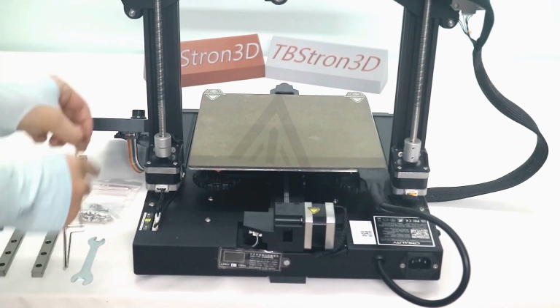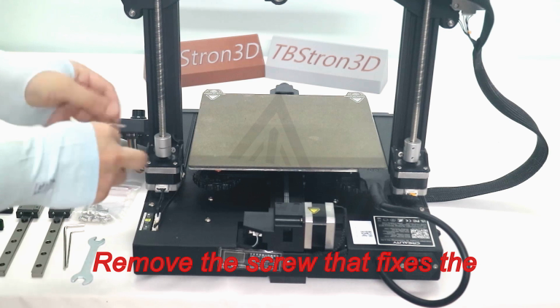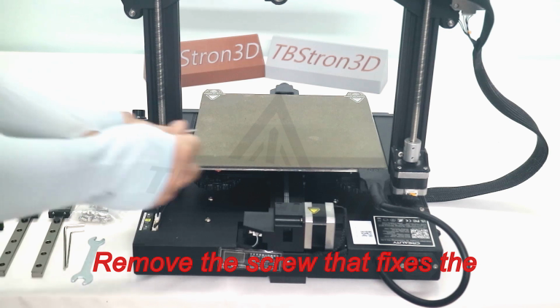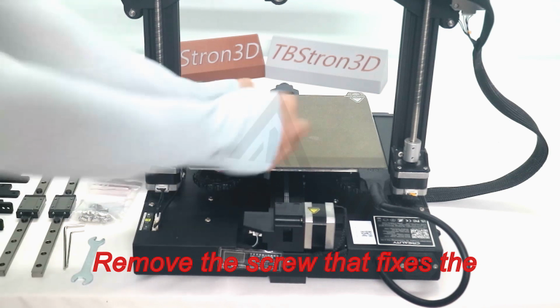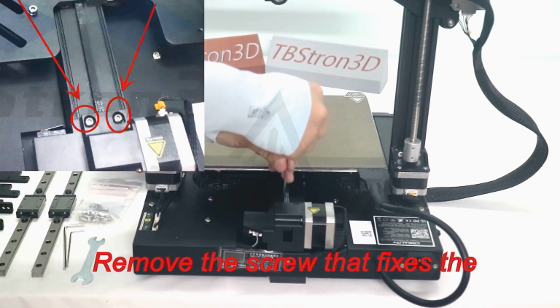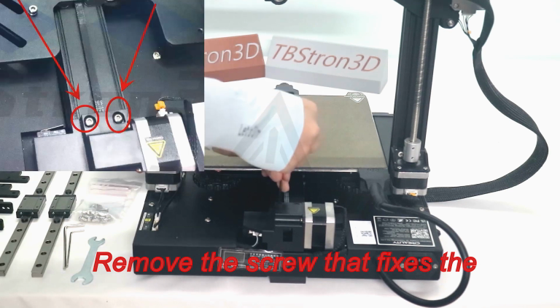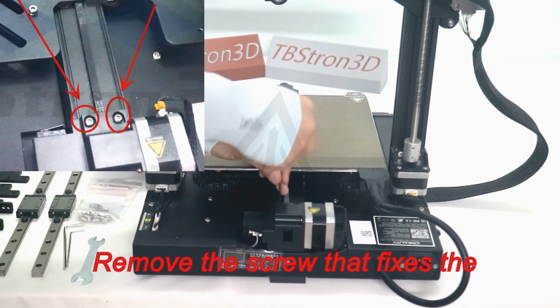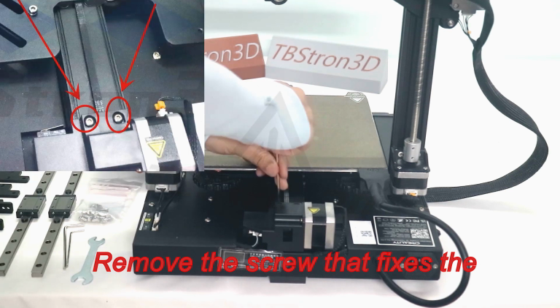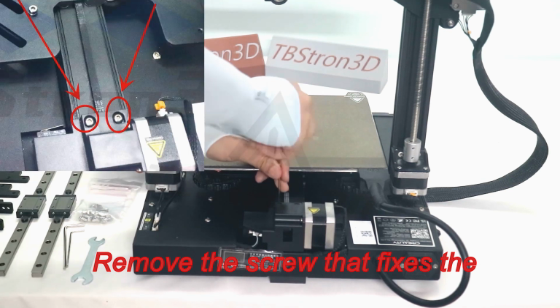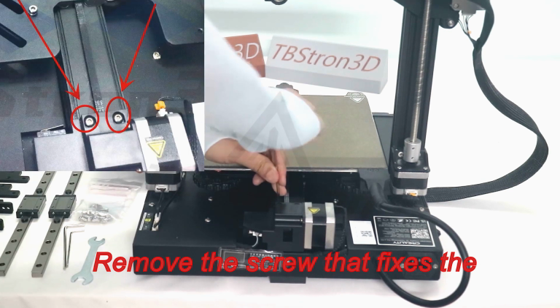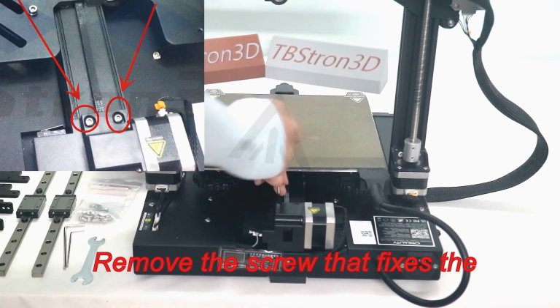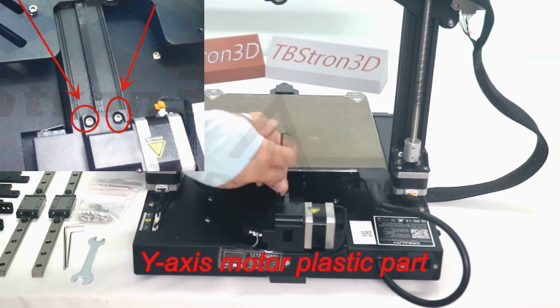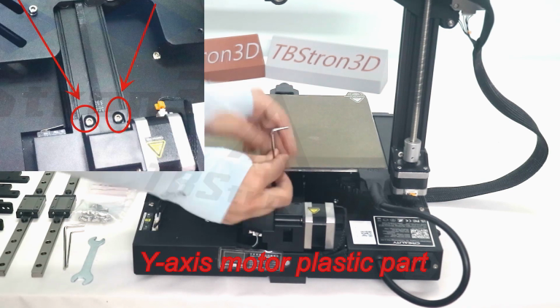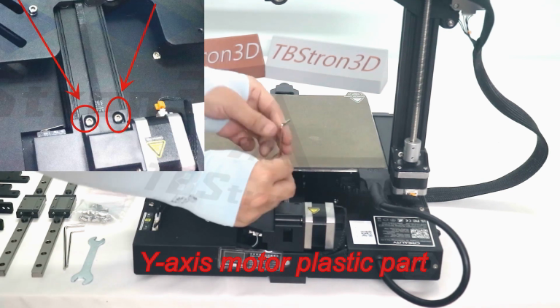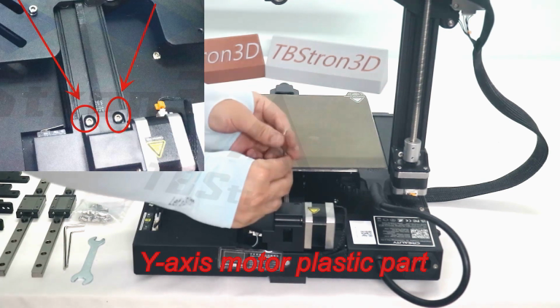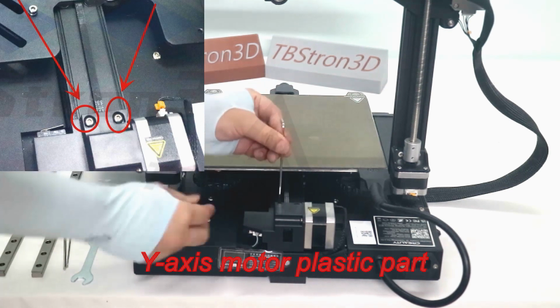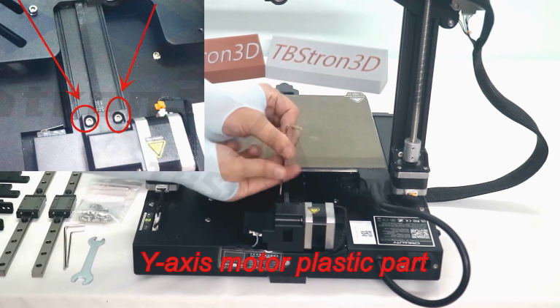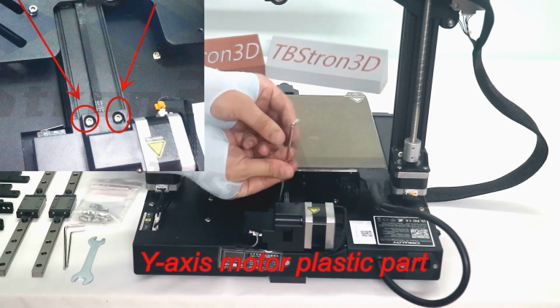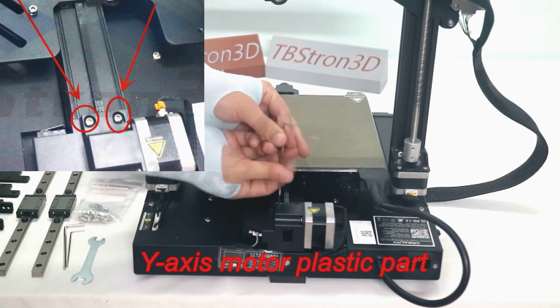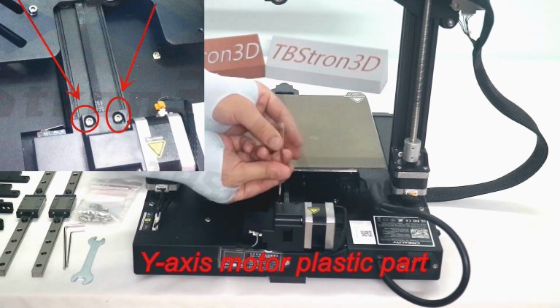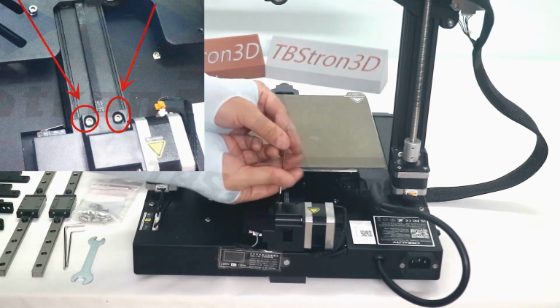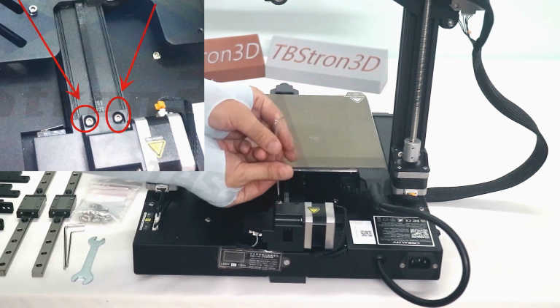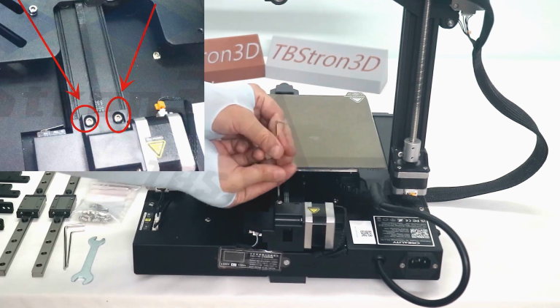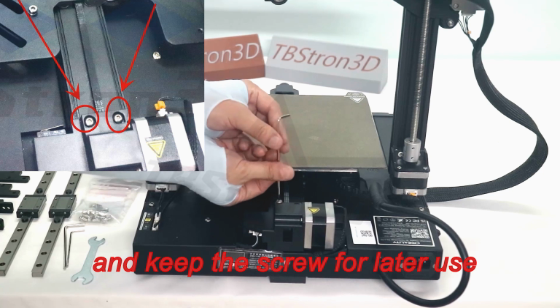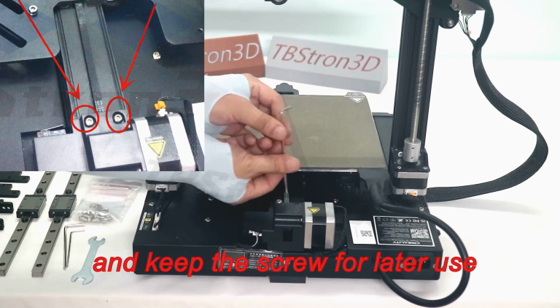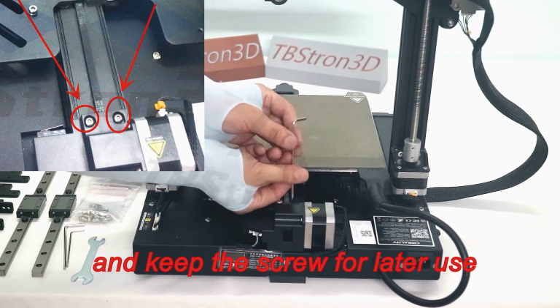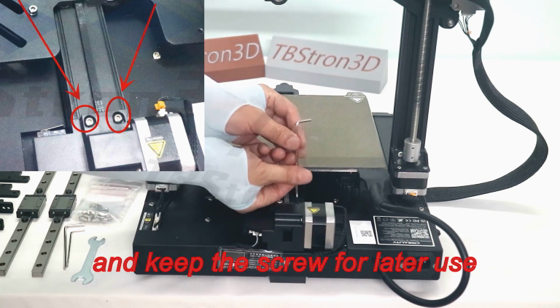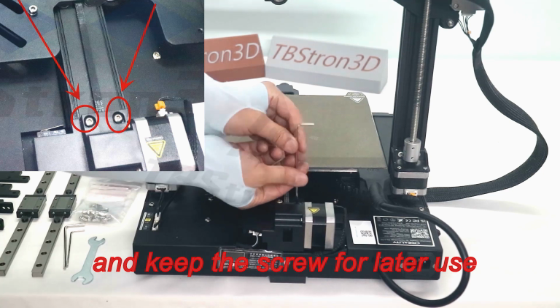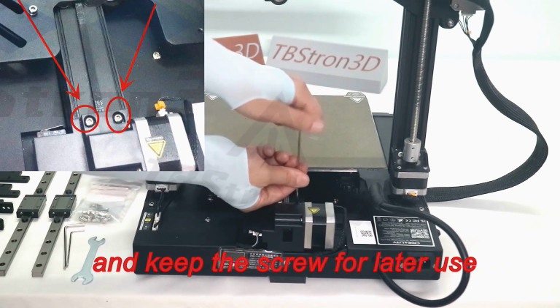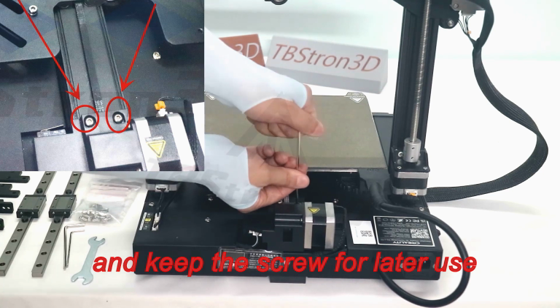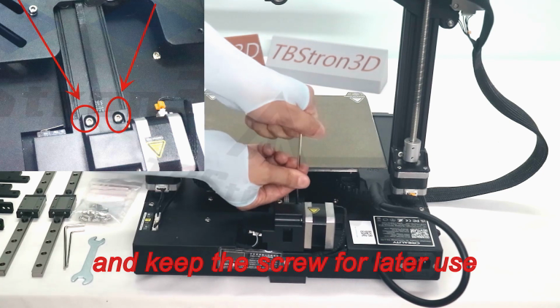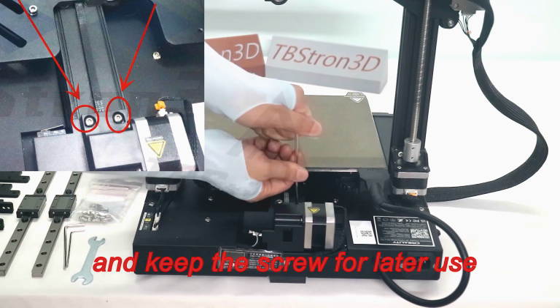Remove the screw that fixes the Y-axis motor plastic part. Keep the screw for later use.